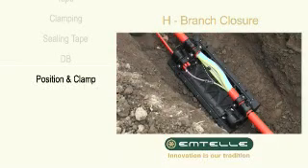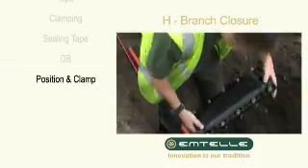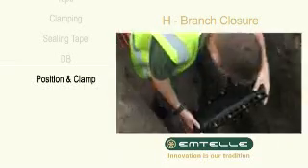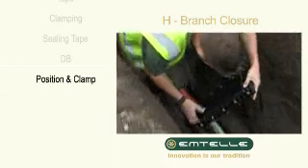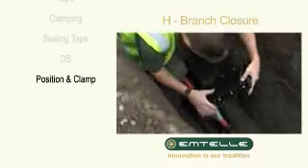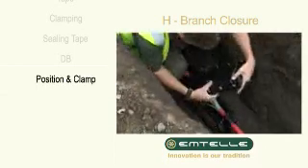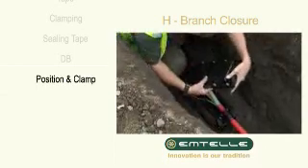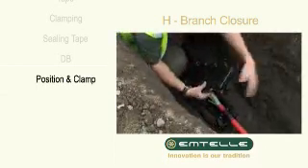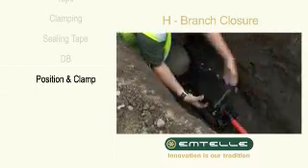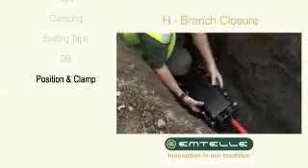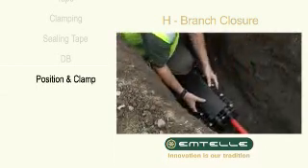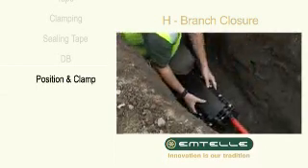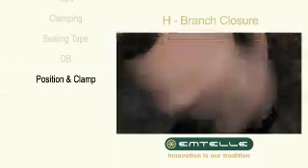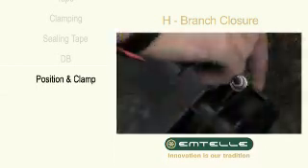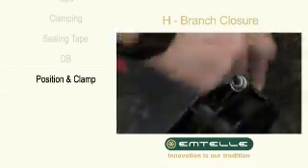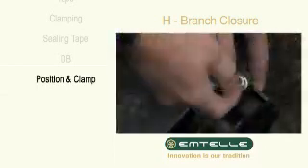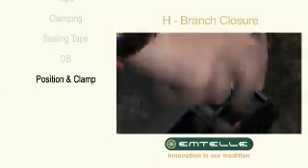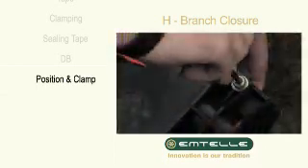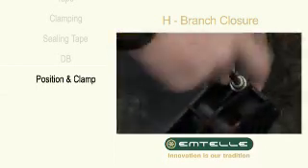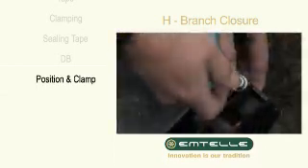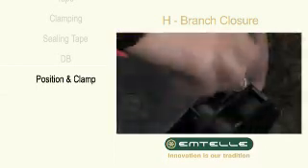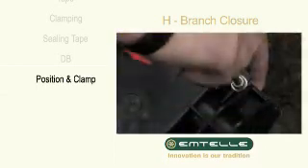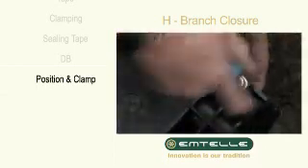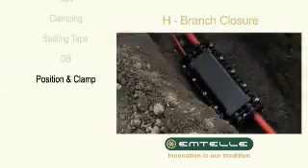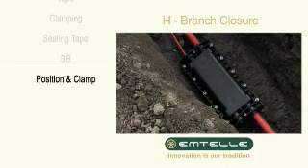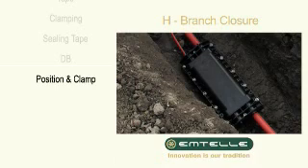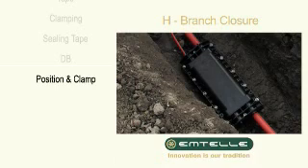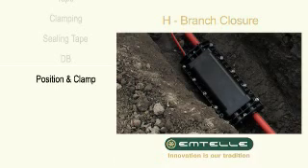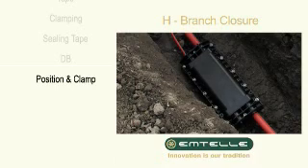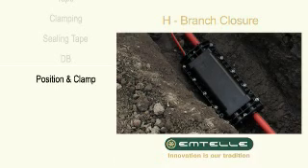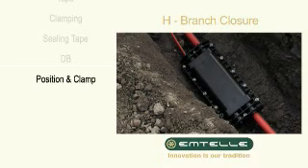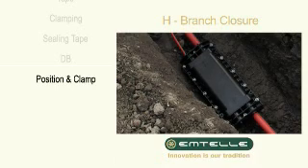Close the lid and tighten the screws. The assembly is now complete.